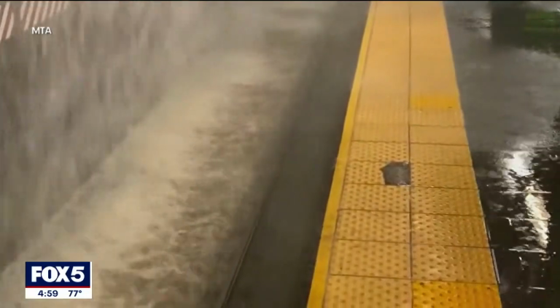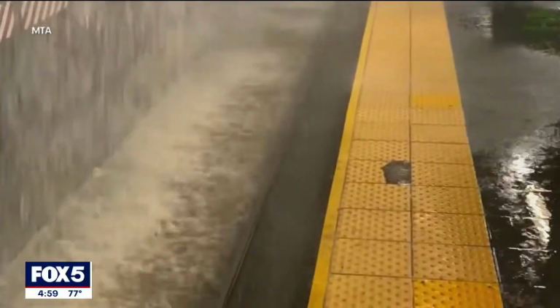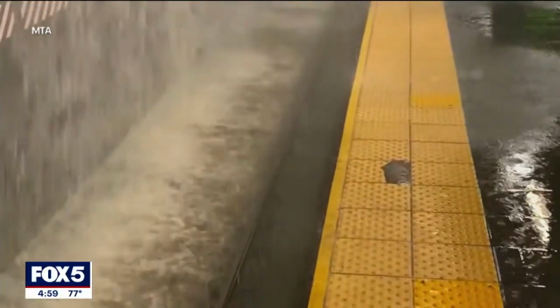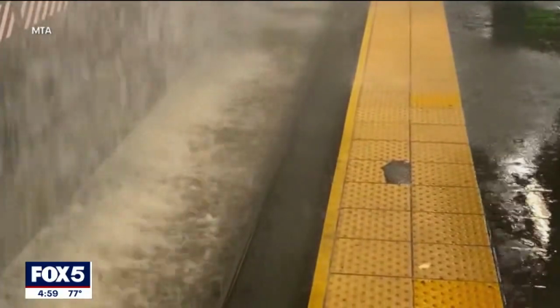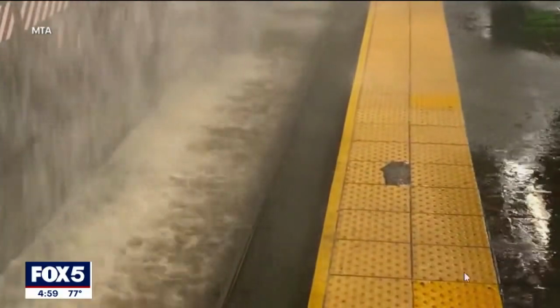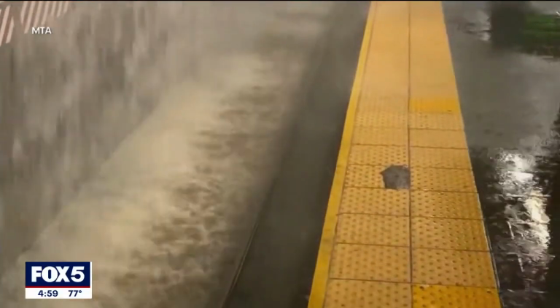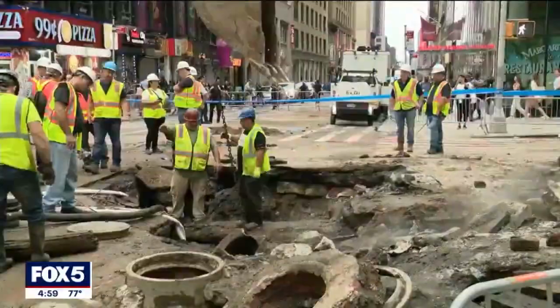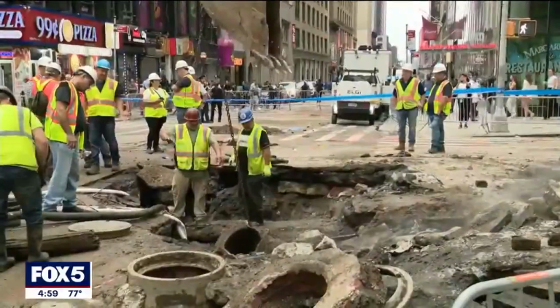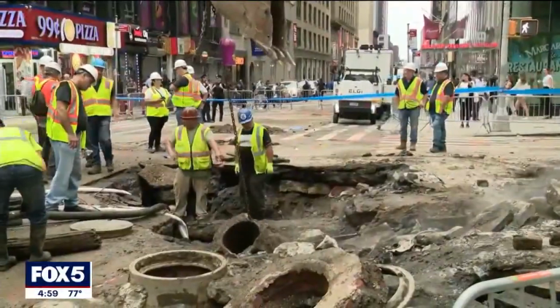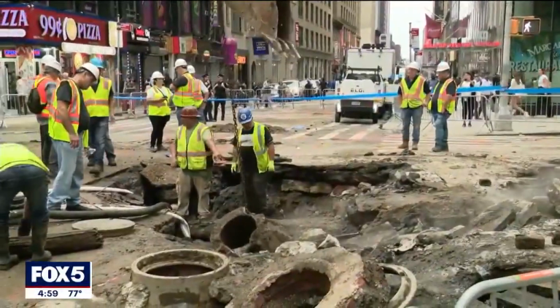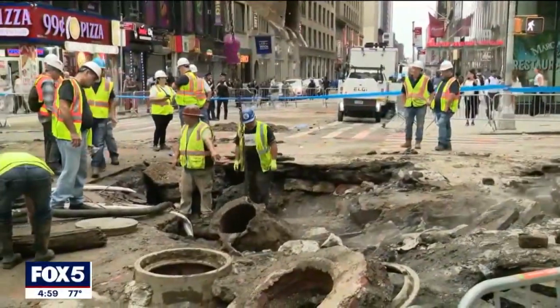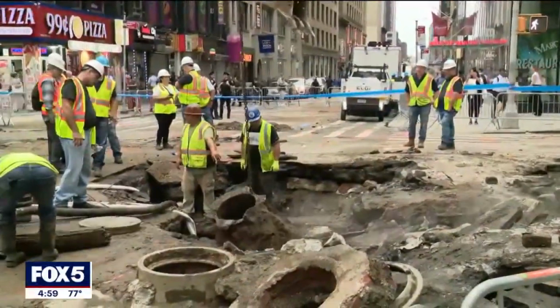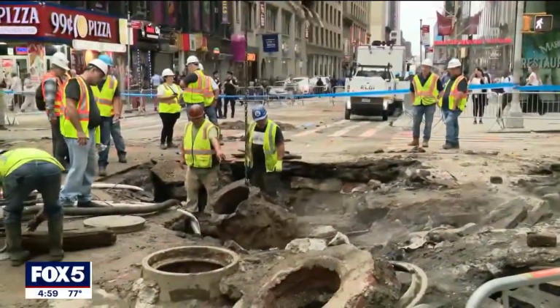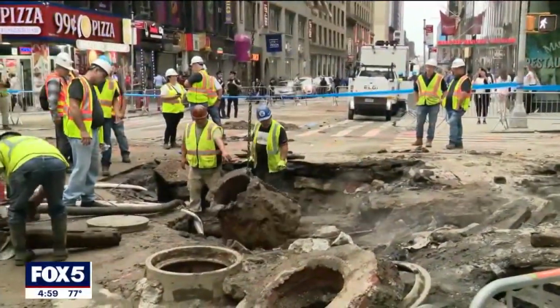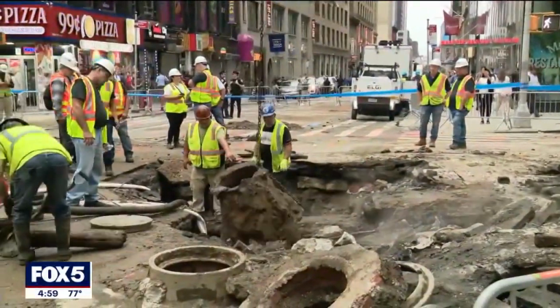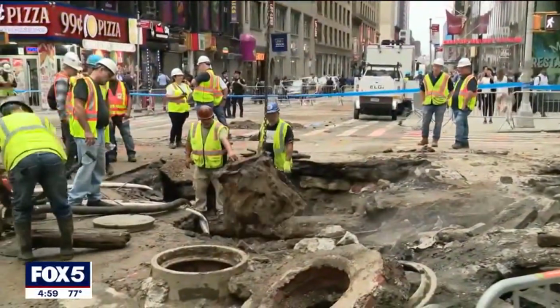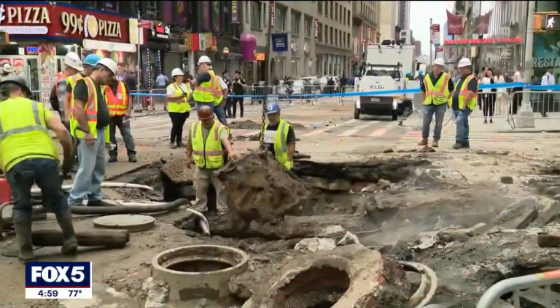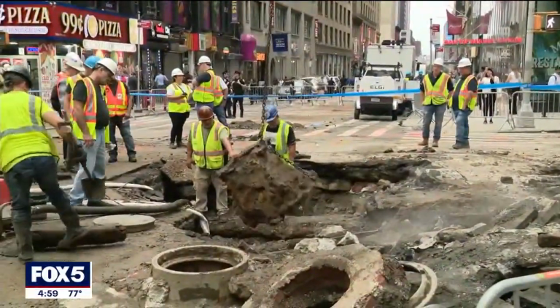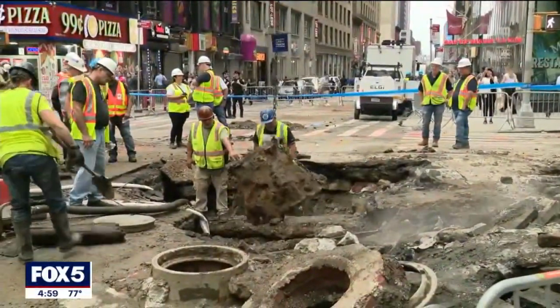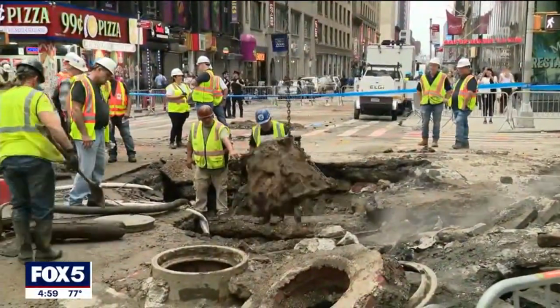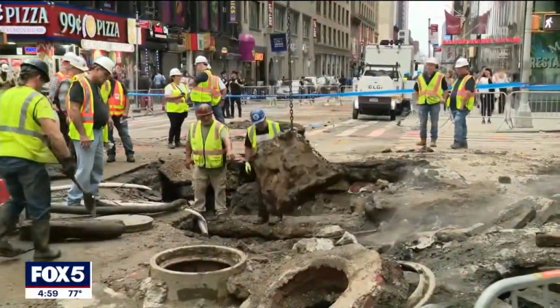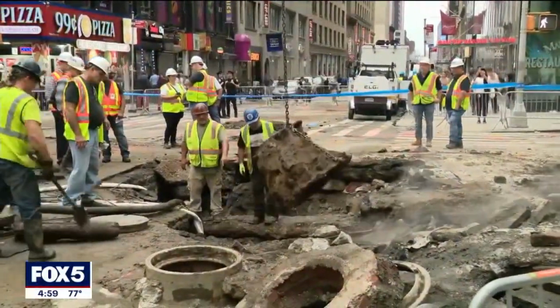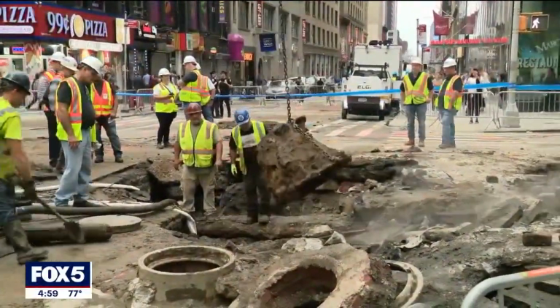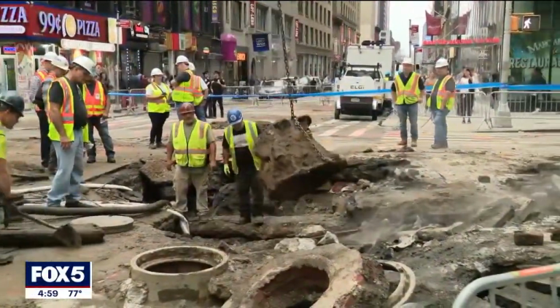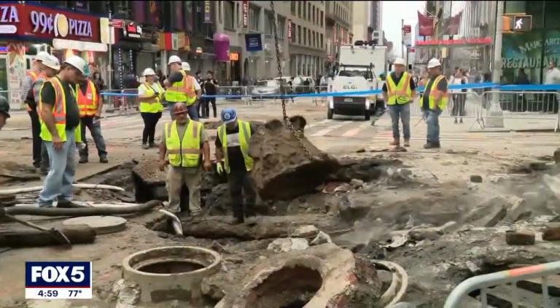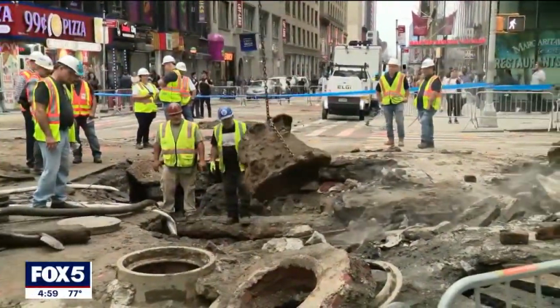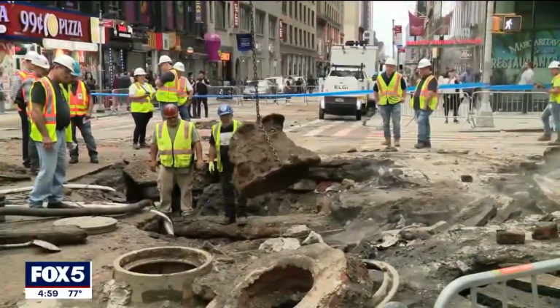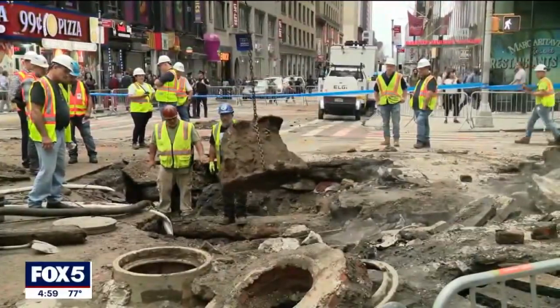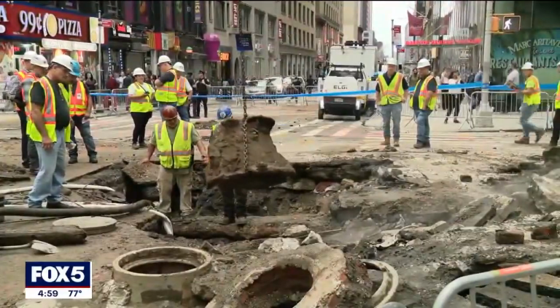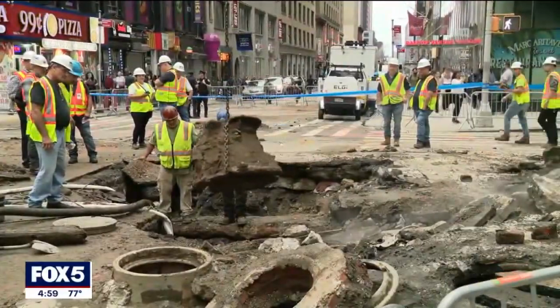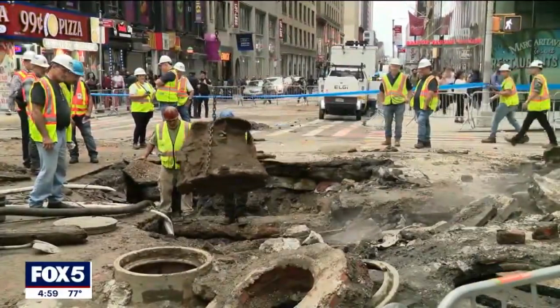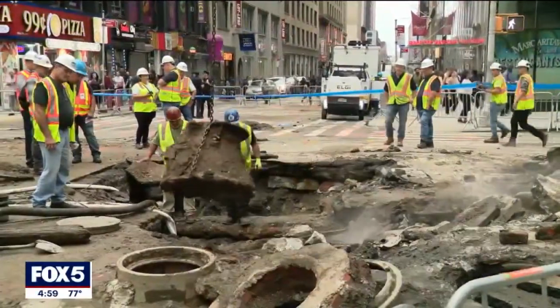It was a more than century-old 20-inch pipe that burst onto the subway tracks this morning, halting the morning commute.